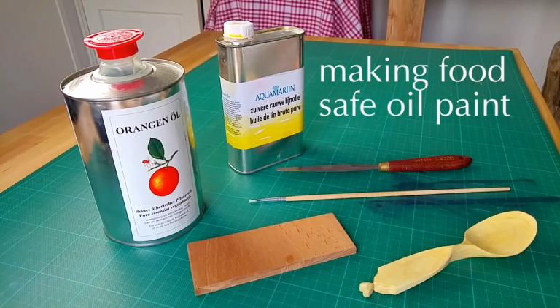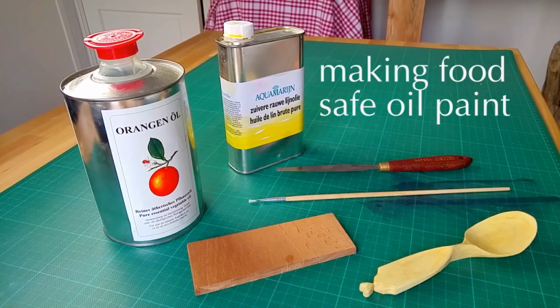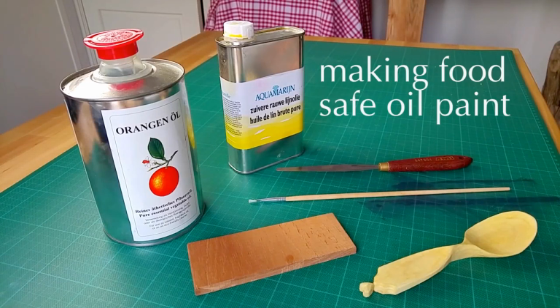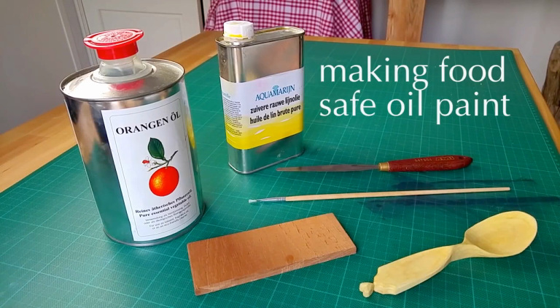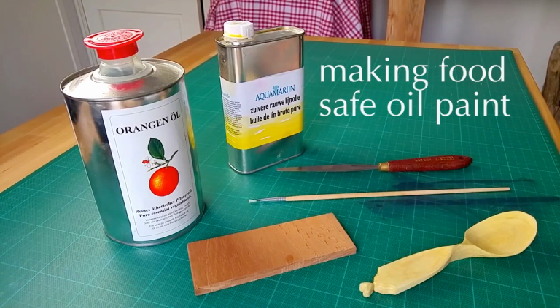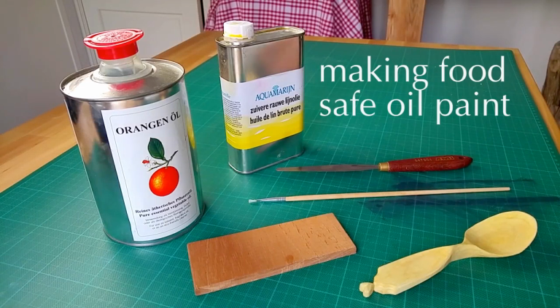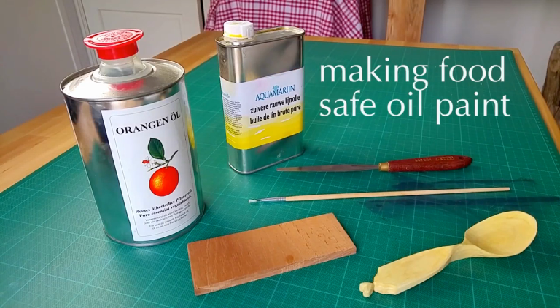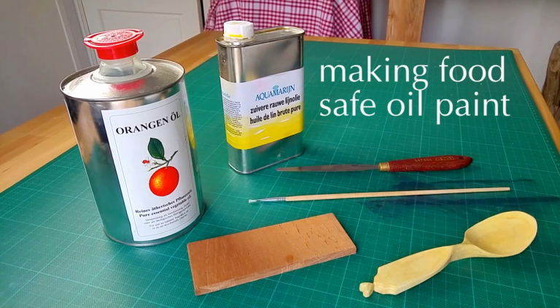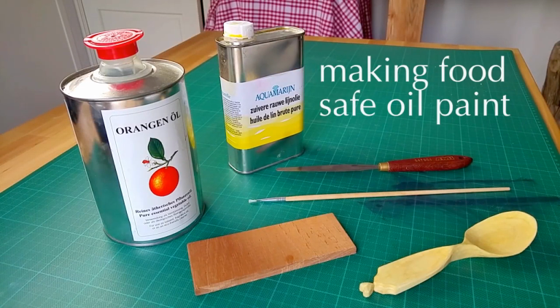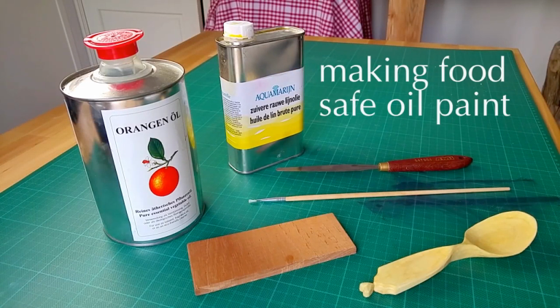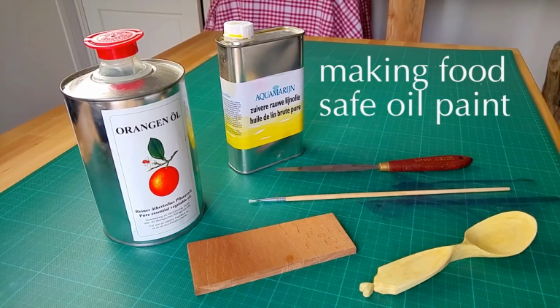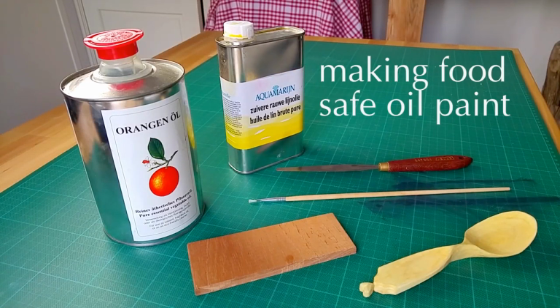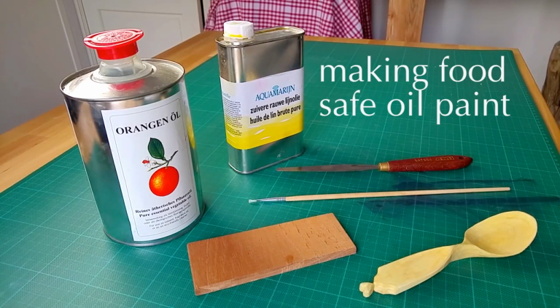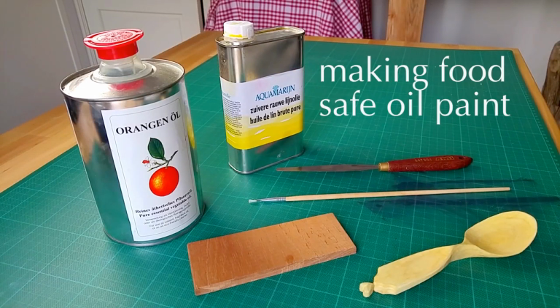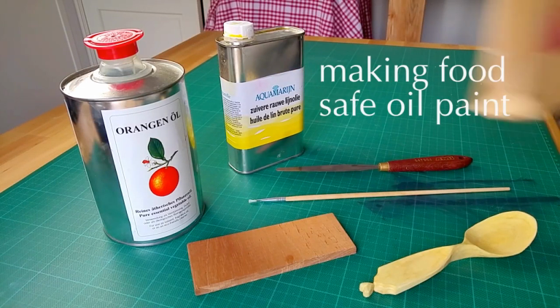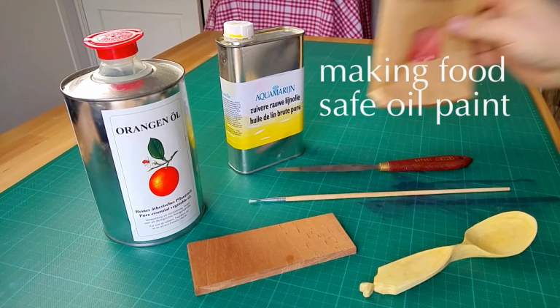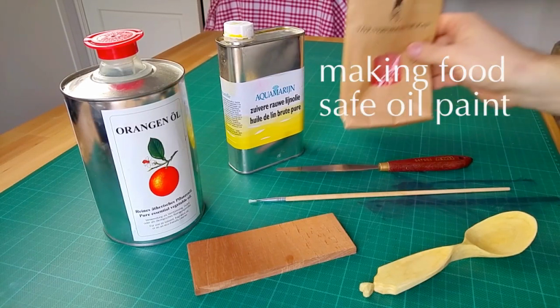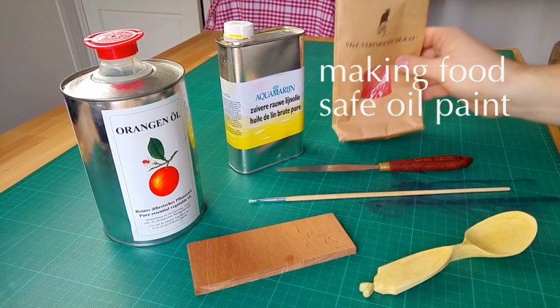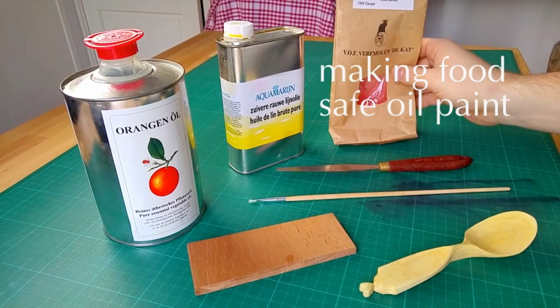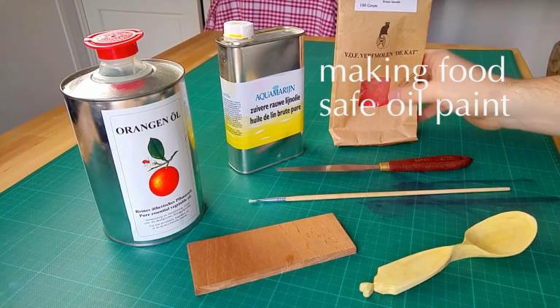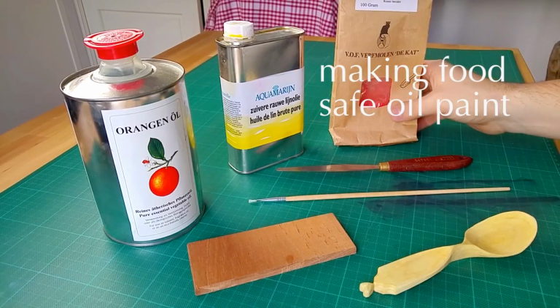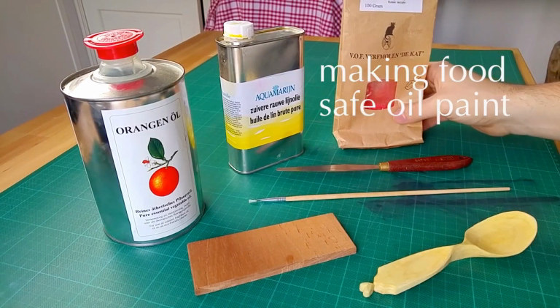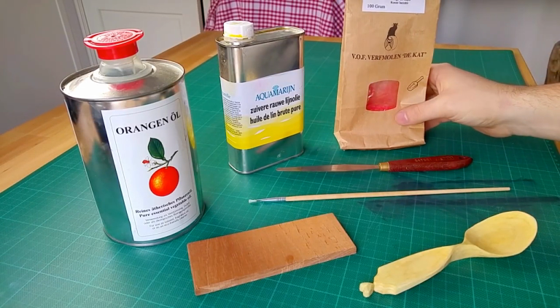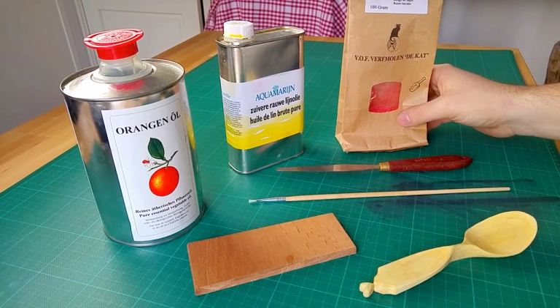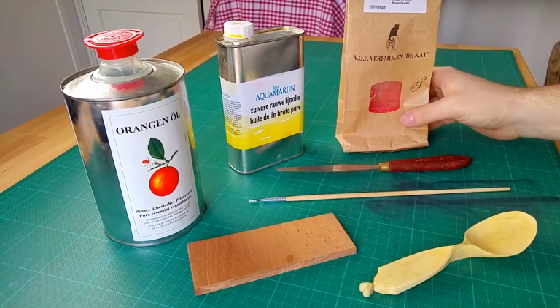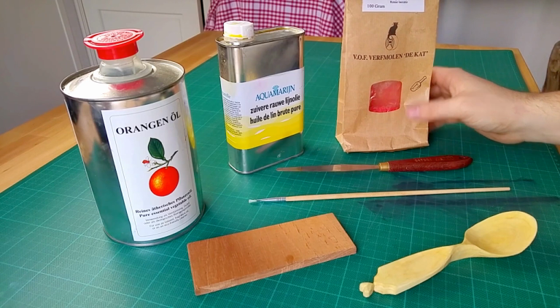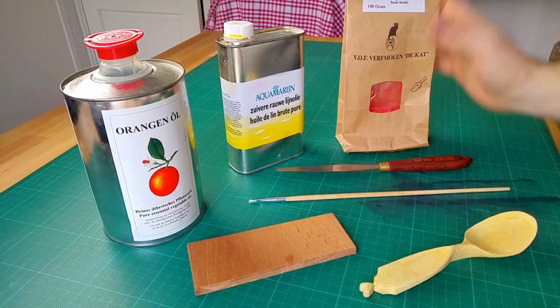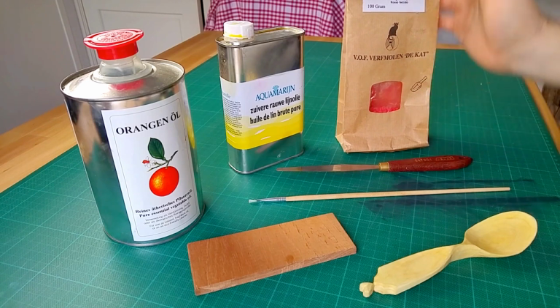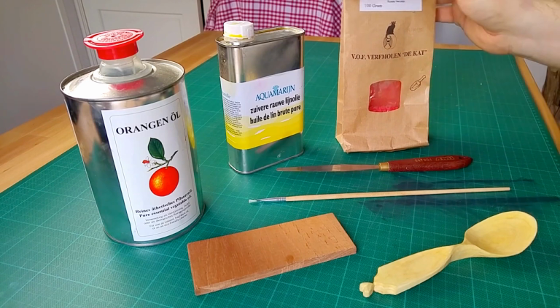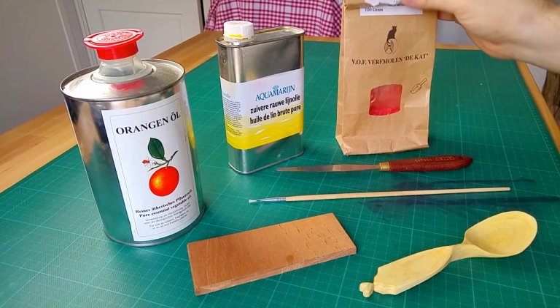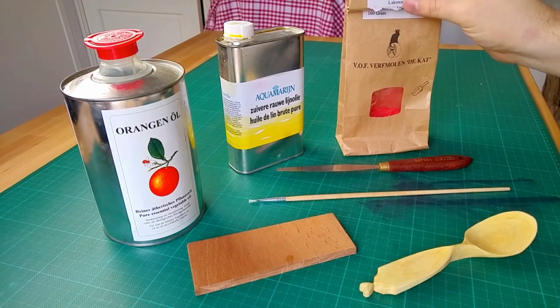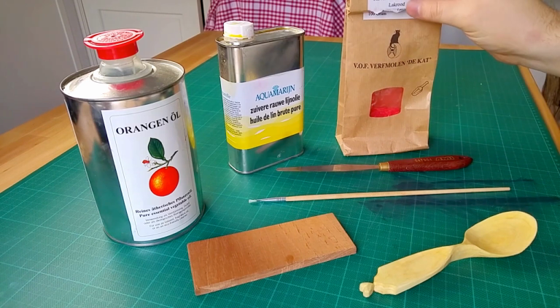Hi everyone, in this video I'll show you how to make food safe oil paint to use on spoons and such.